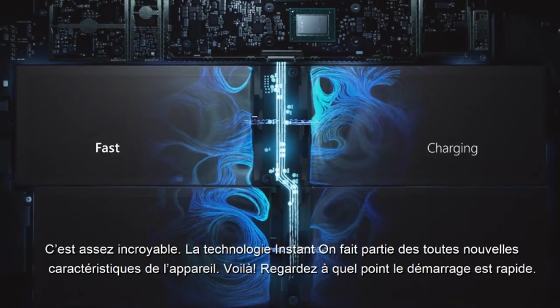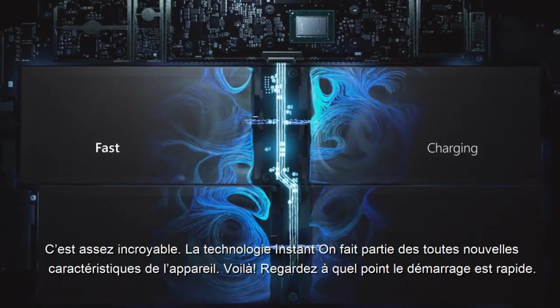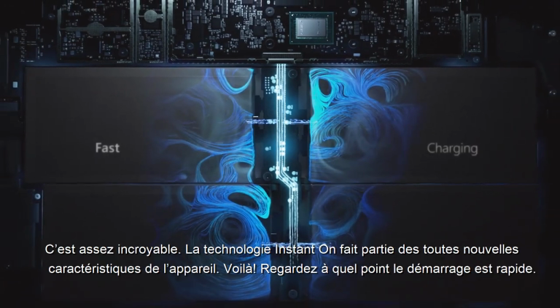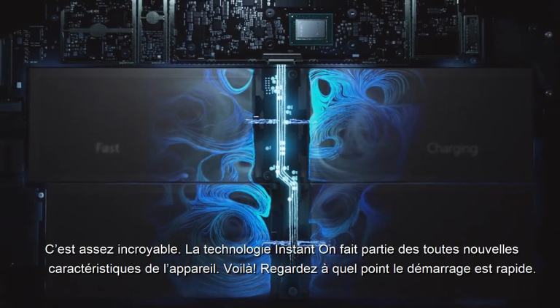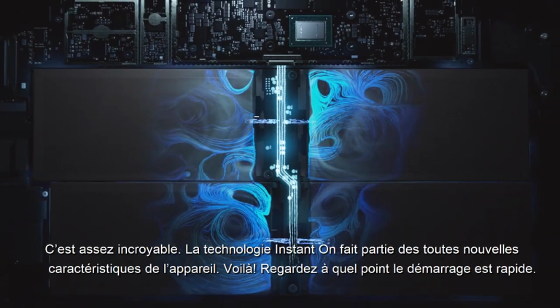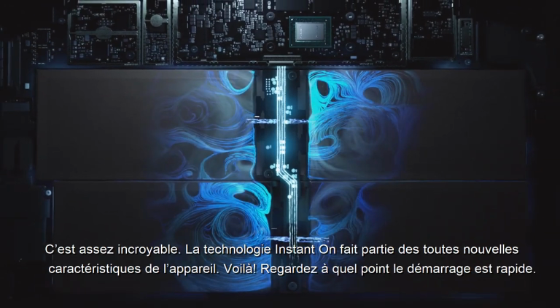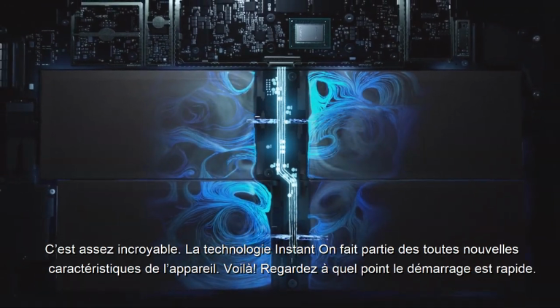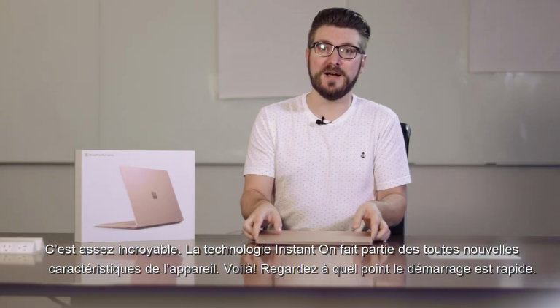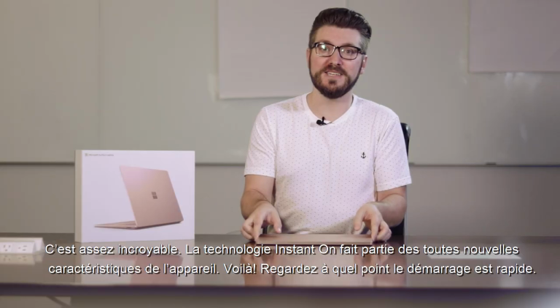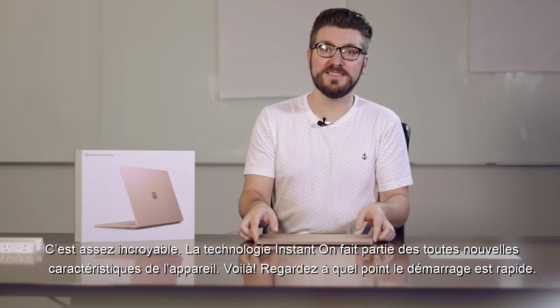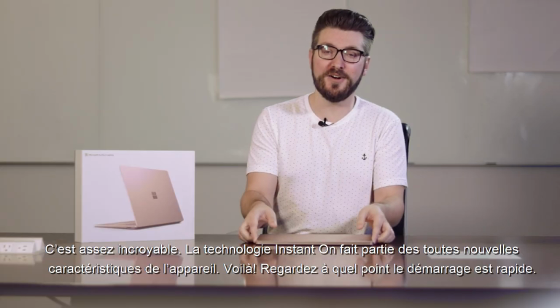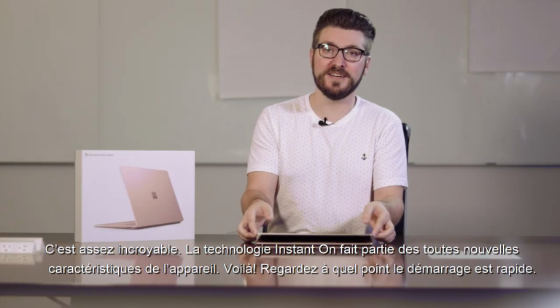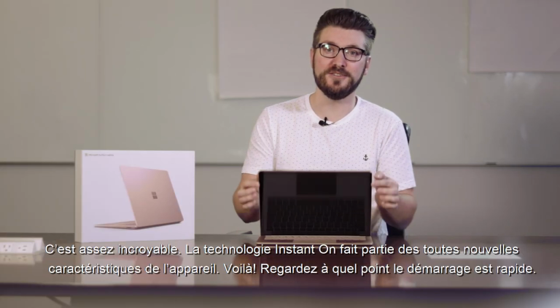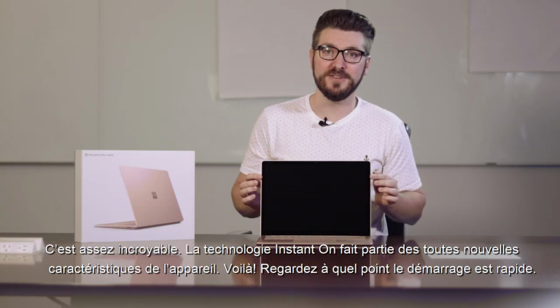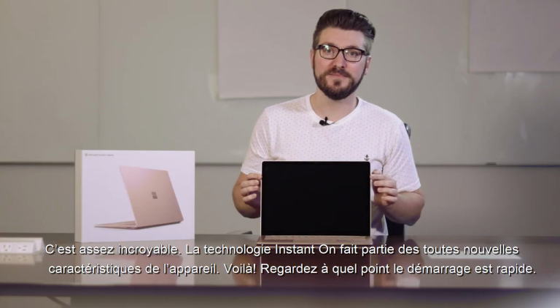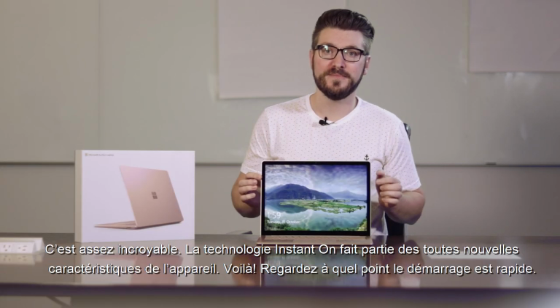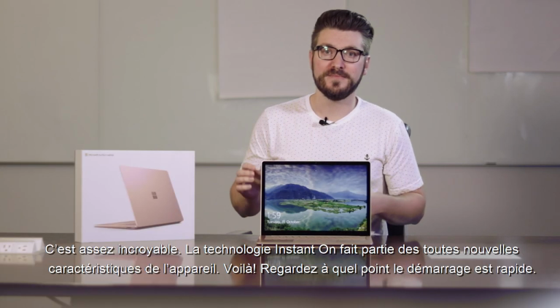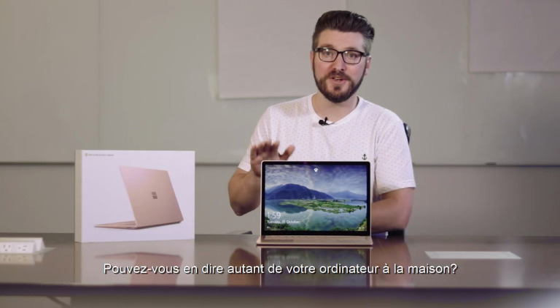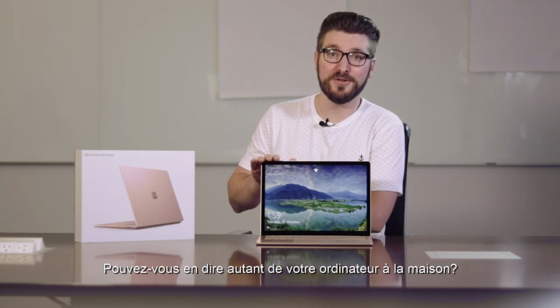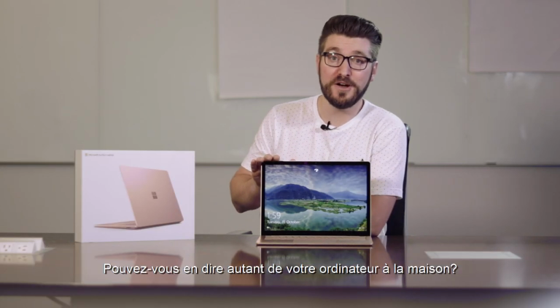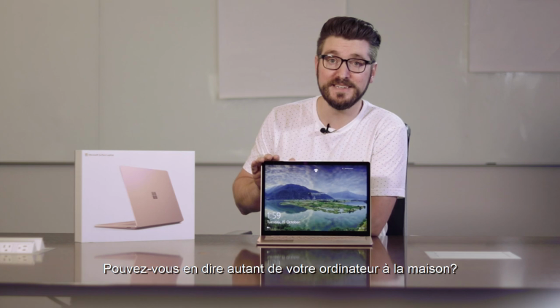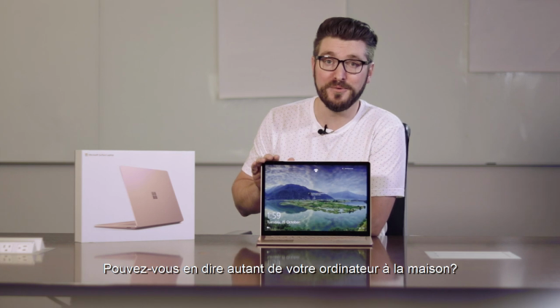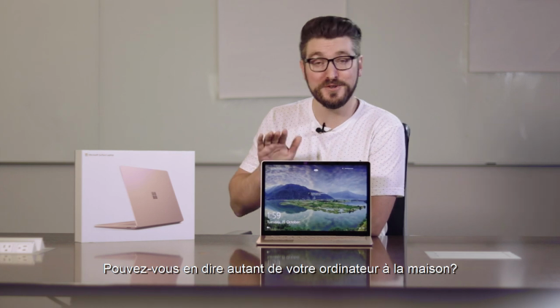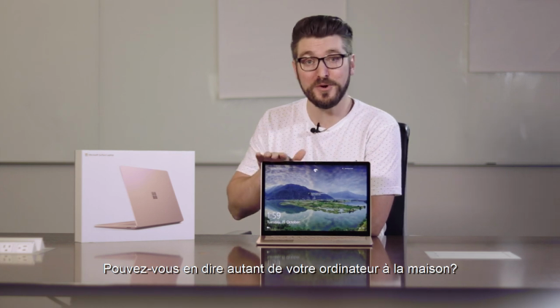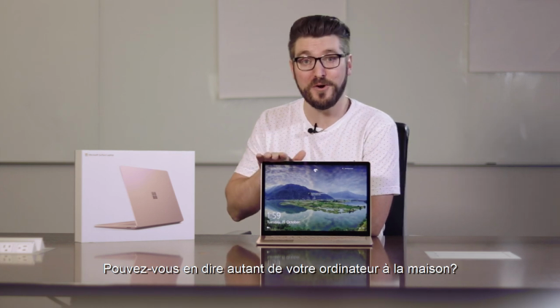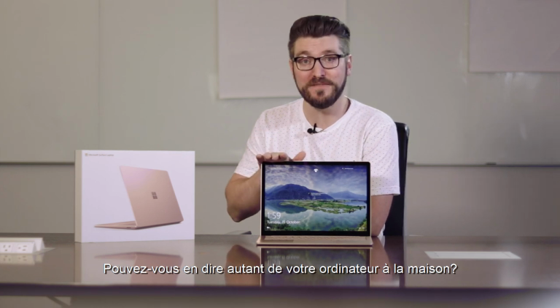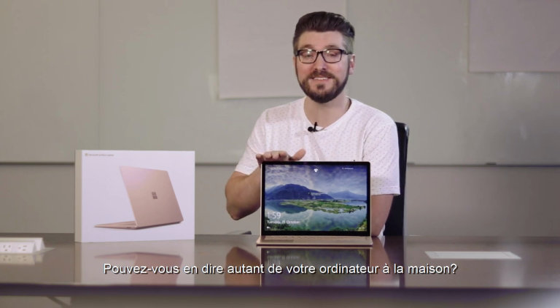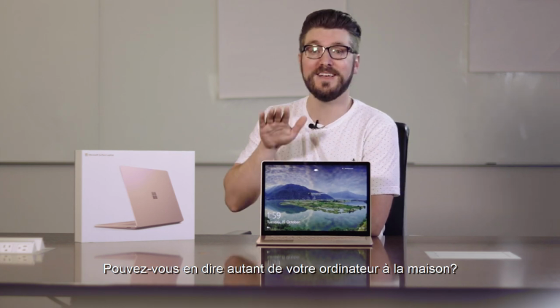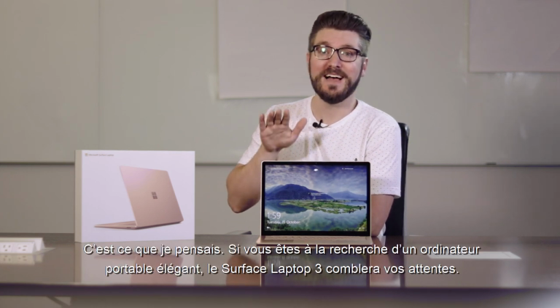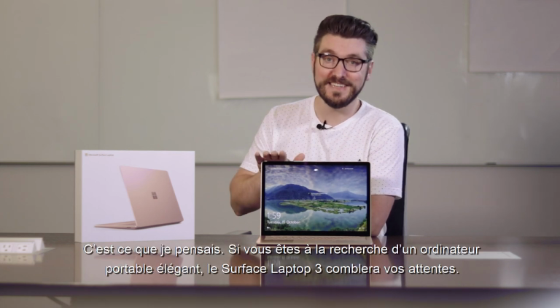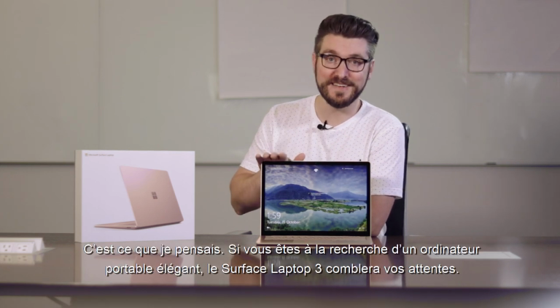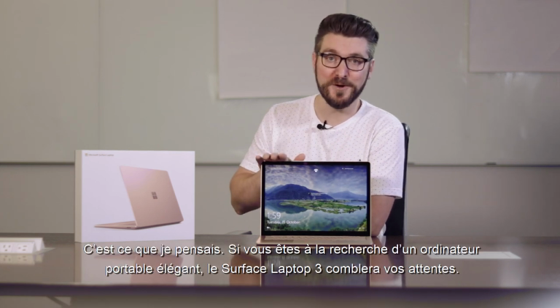One of the brand new features of Surface Laptop is instant on technology. There you go — look how fast that was. Is your computer at home that fast? I didn't think so.